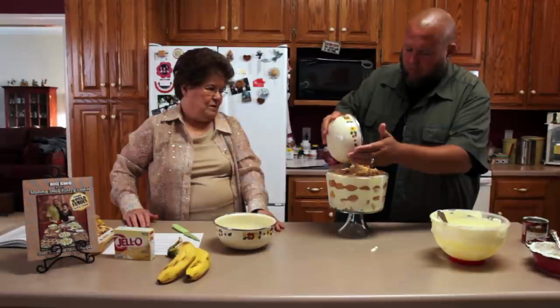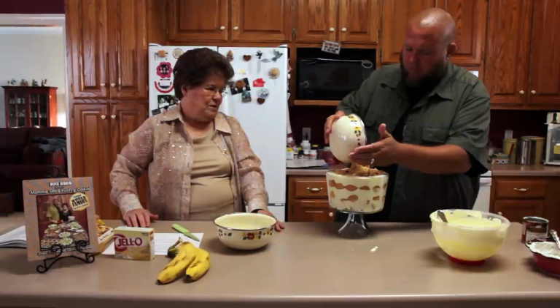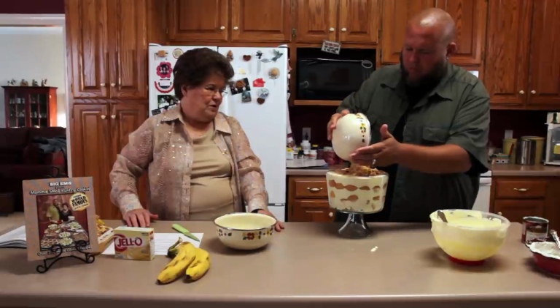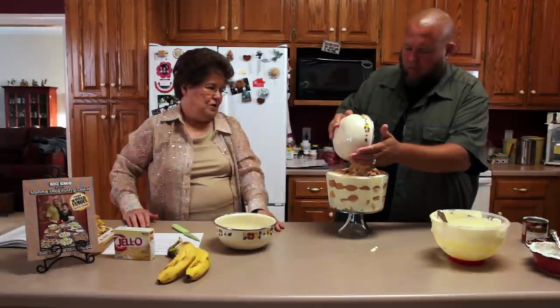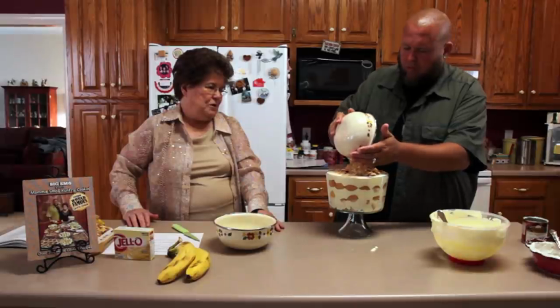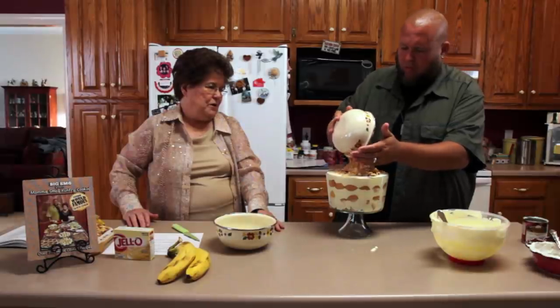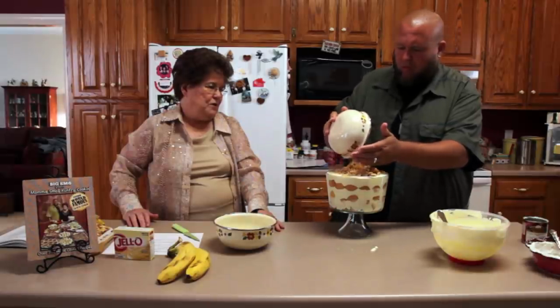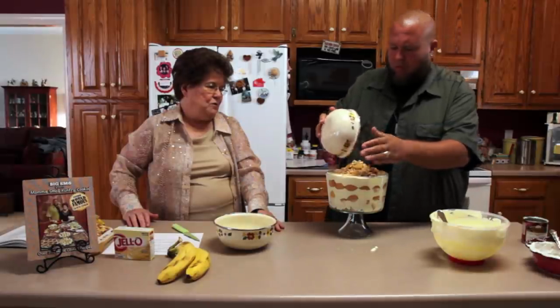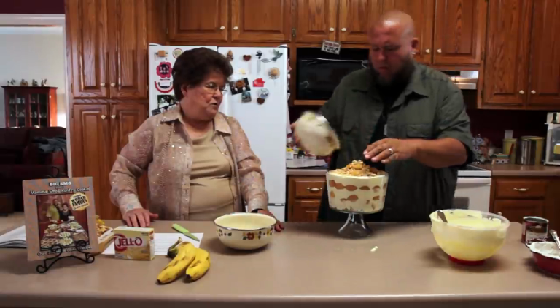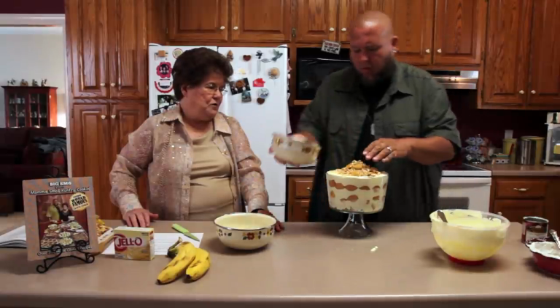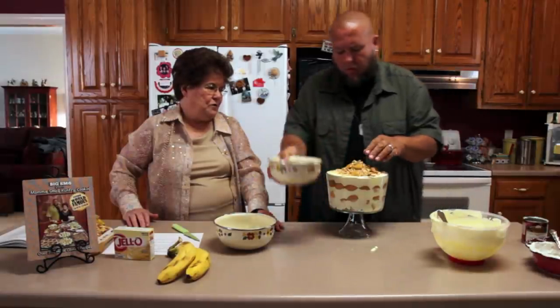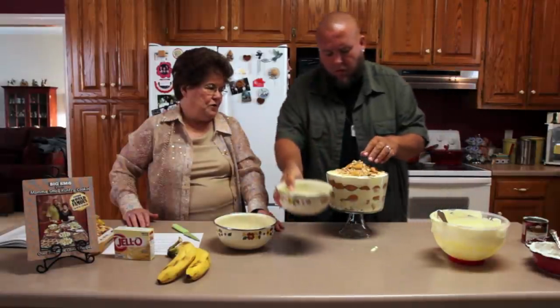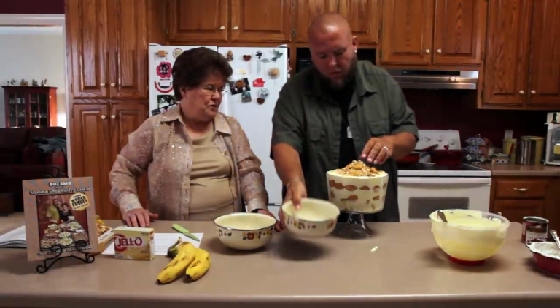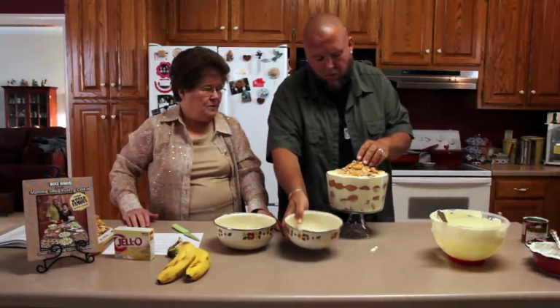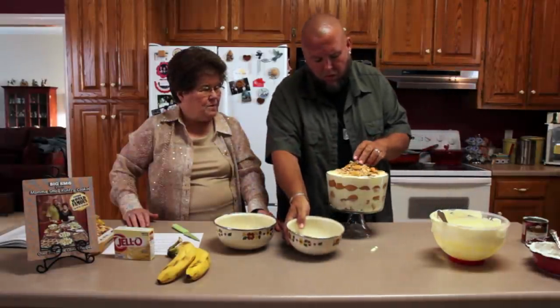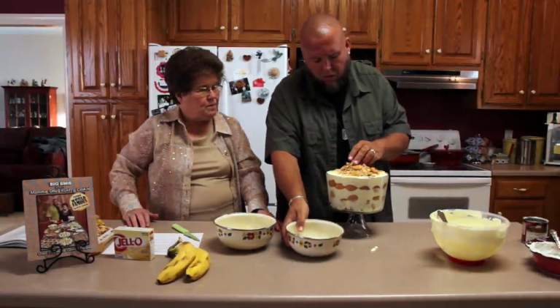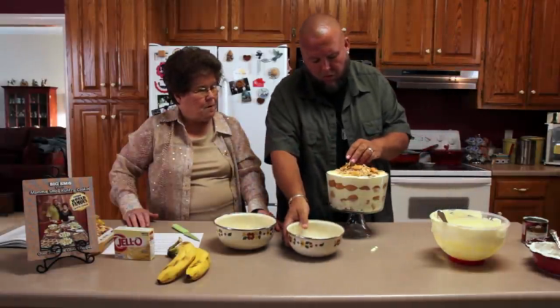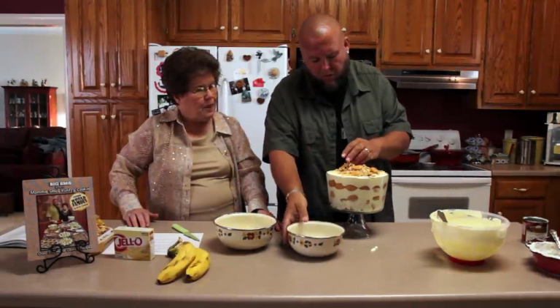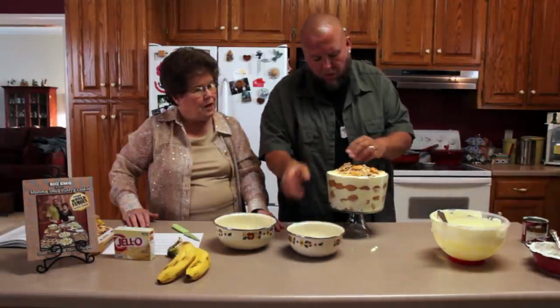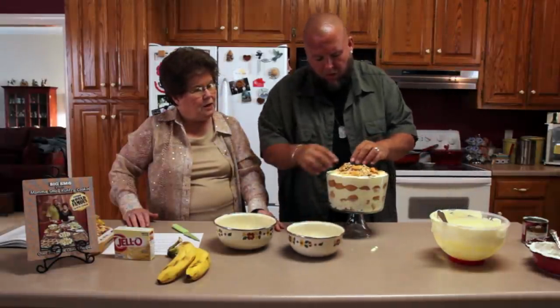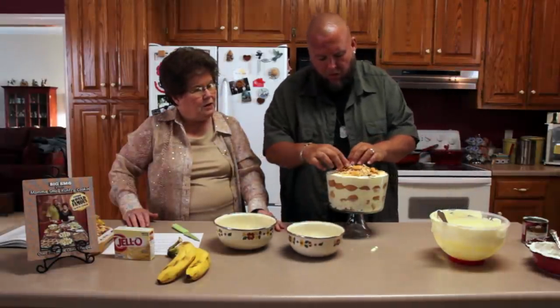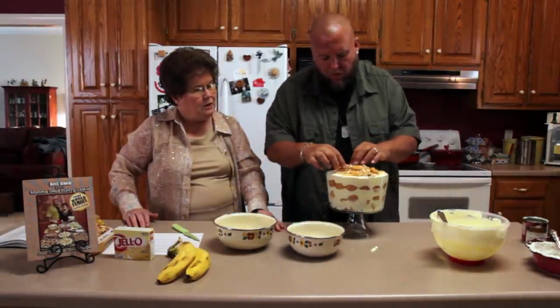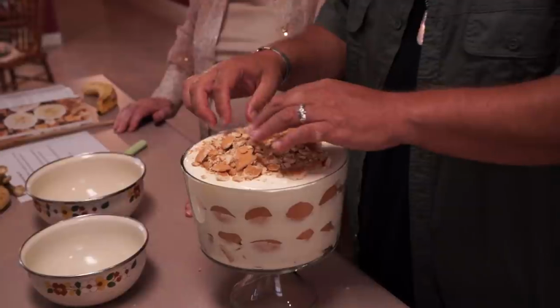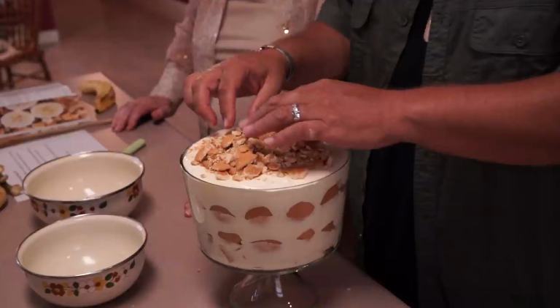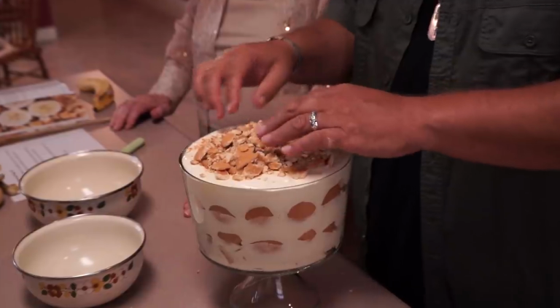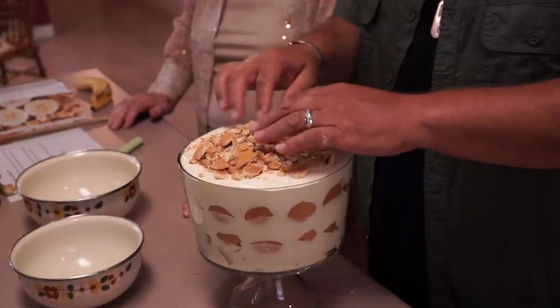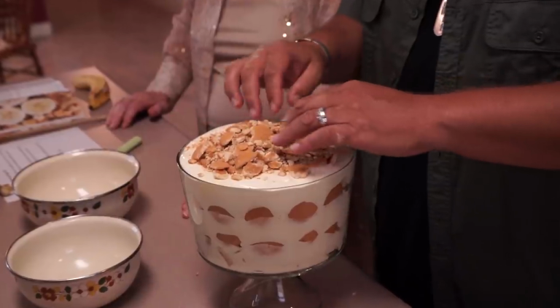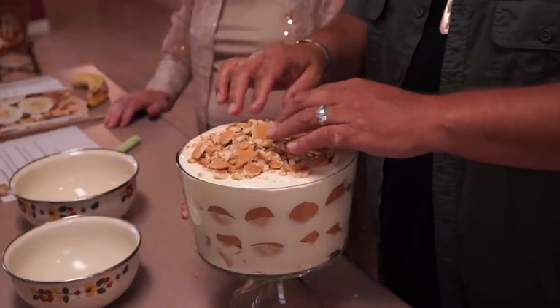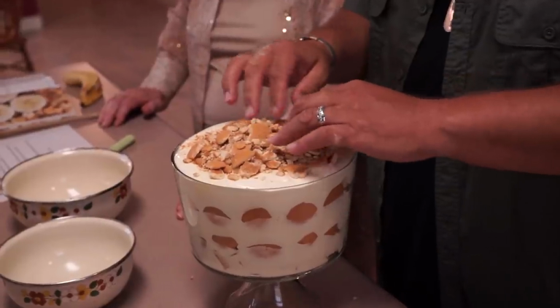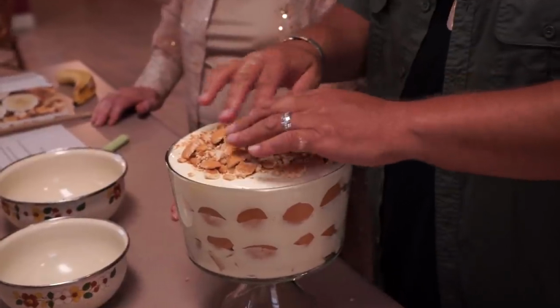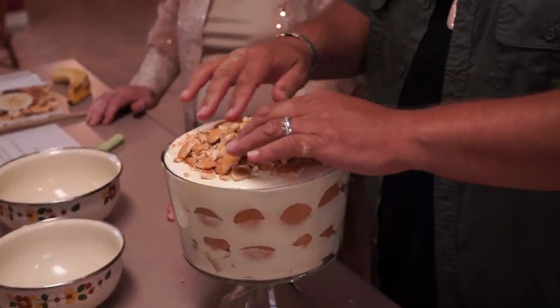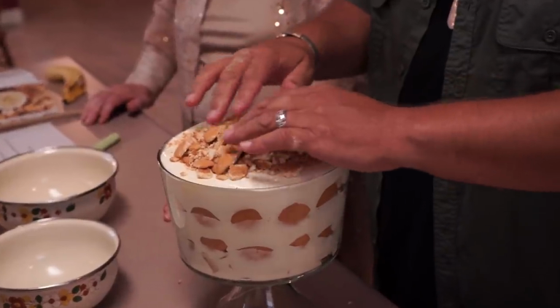And you keep that in the refrigerator until you get ready to eat it.